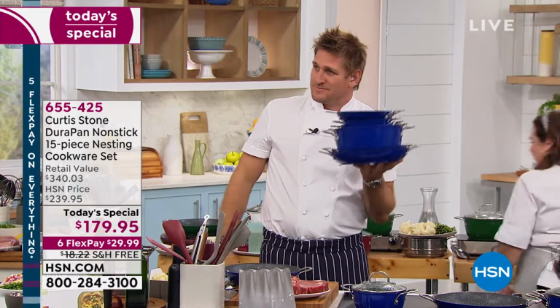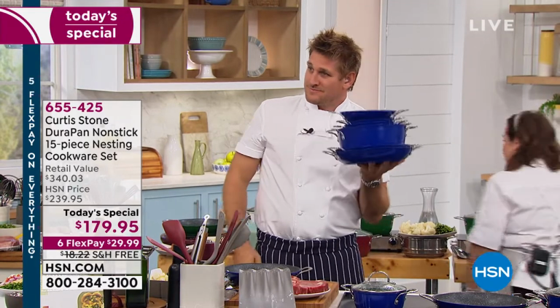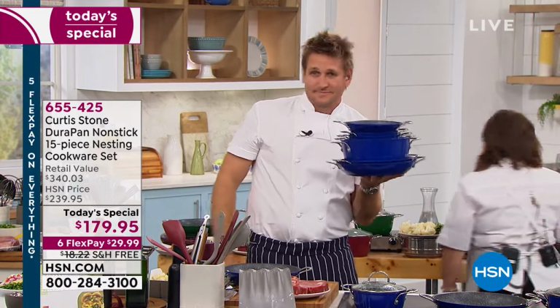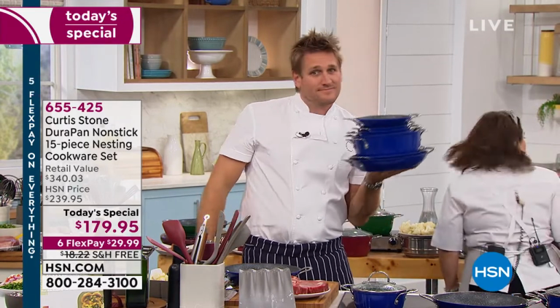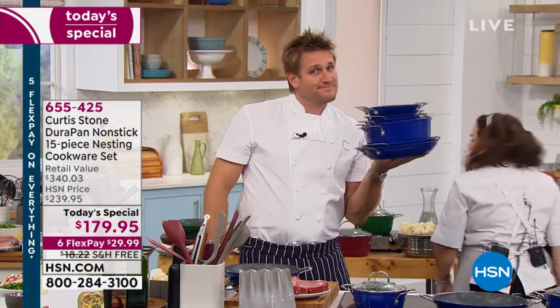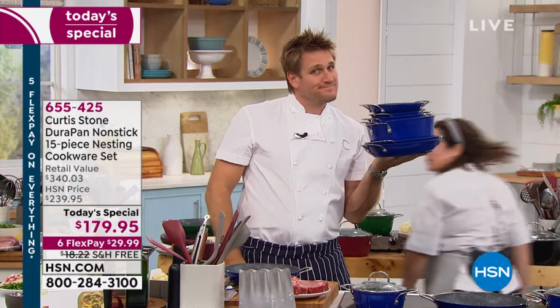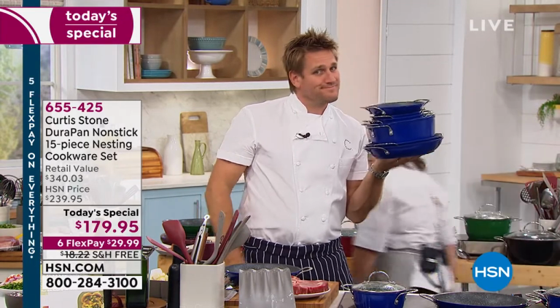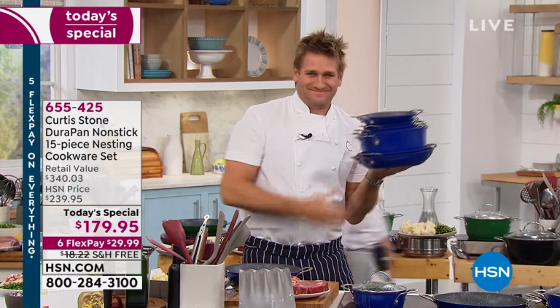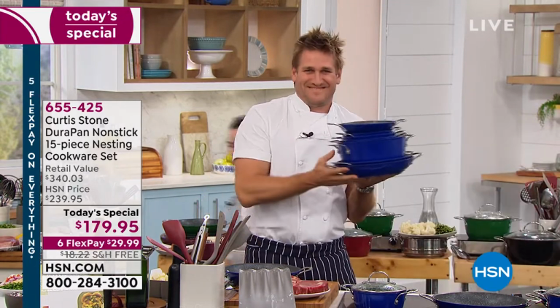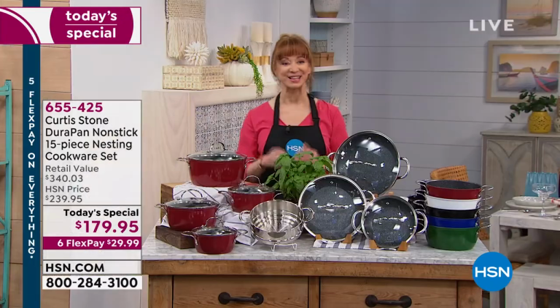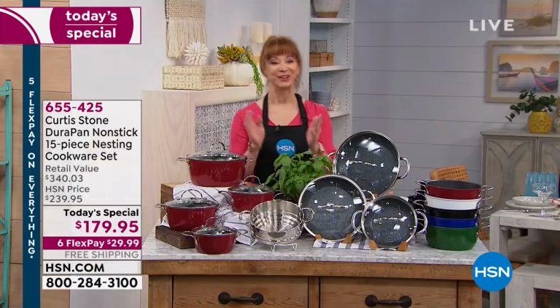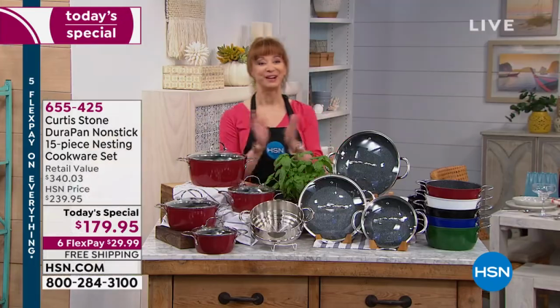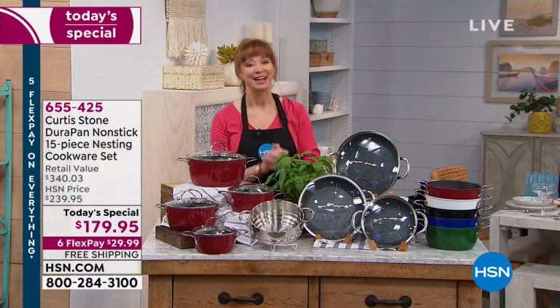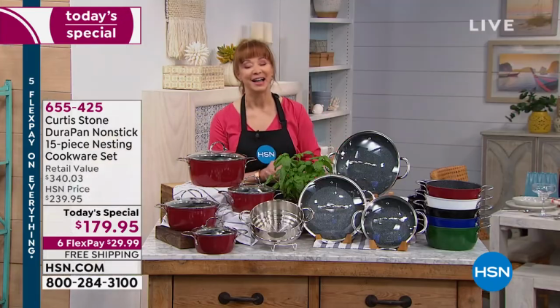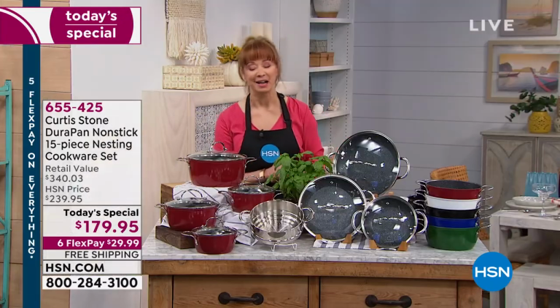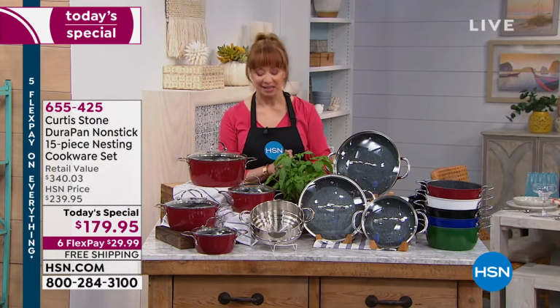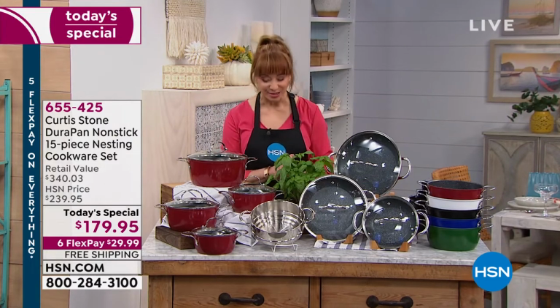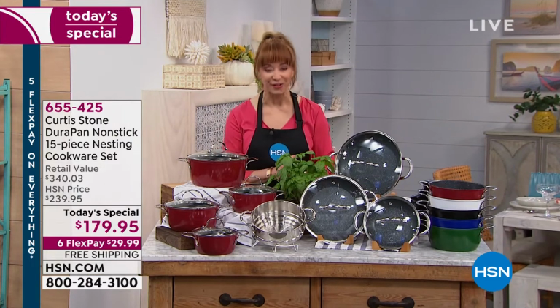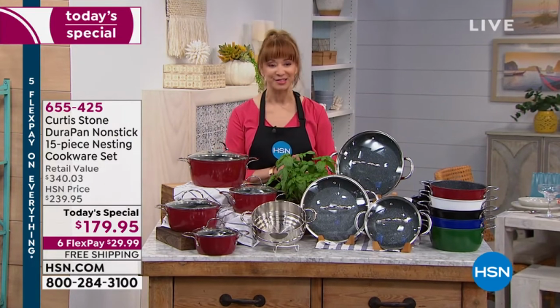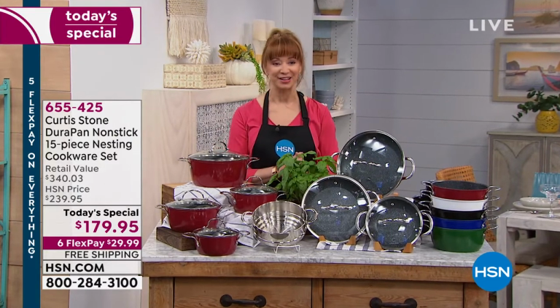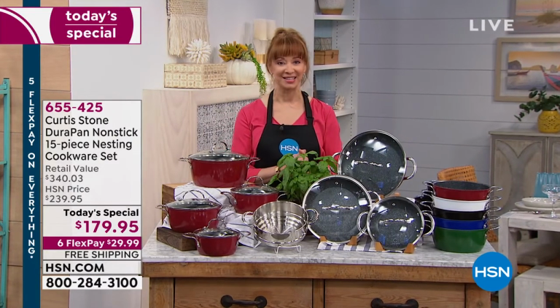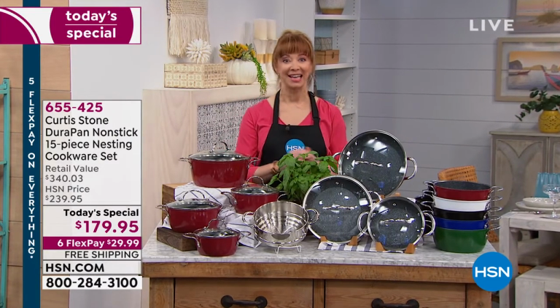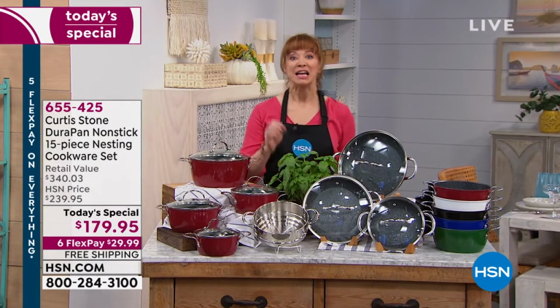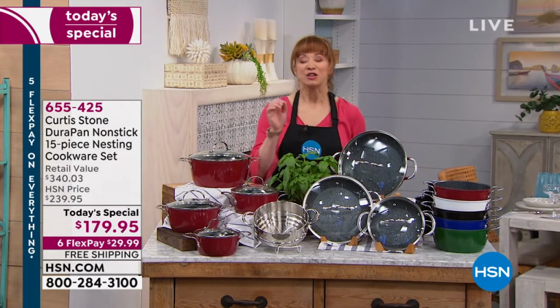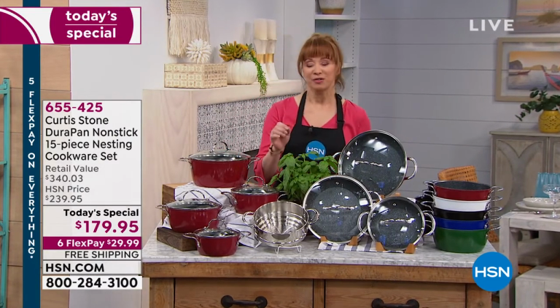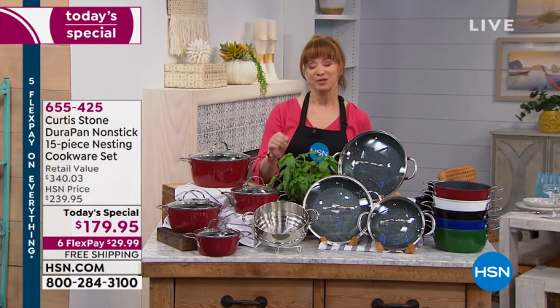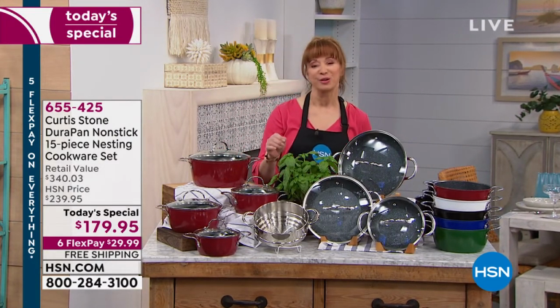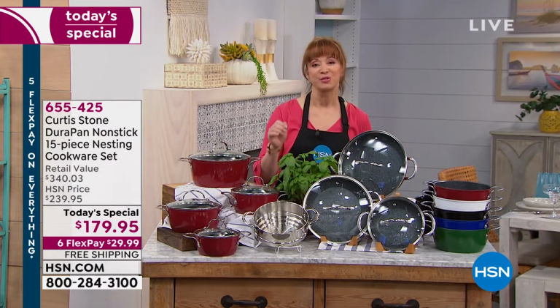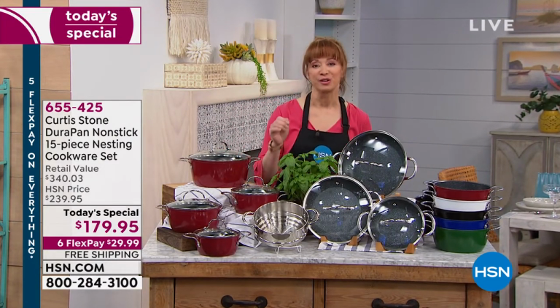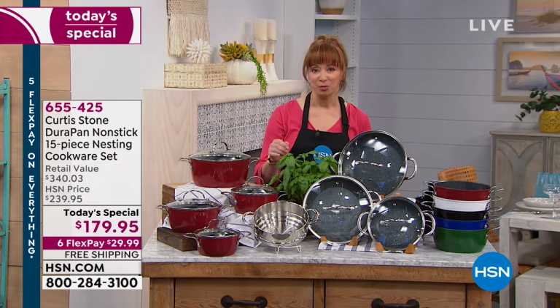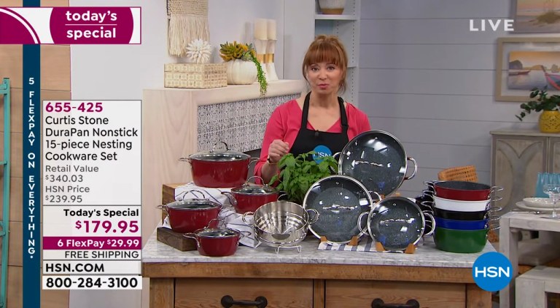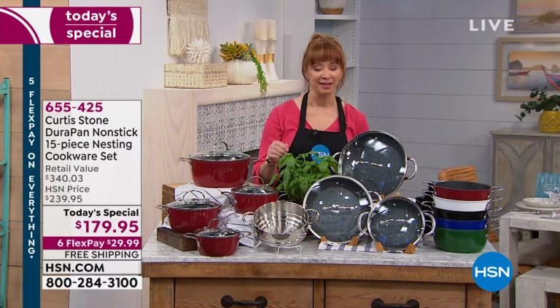He's easy on the eyes, and it cooks as good as it looks. If you're ready, I am. It is your finest value of the day. Chef Curtis Stone — our number one brand.